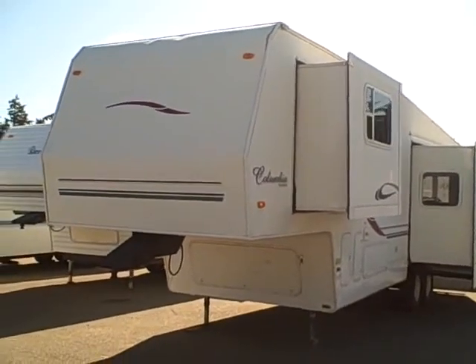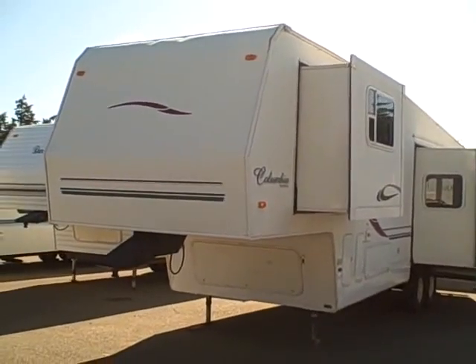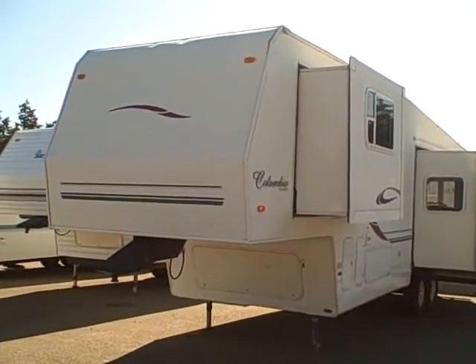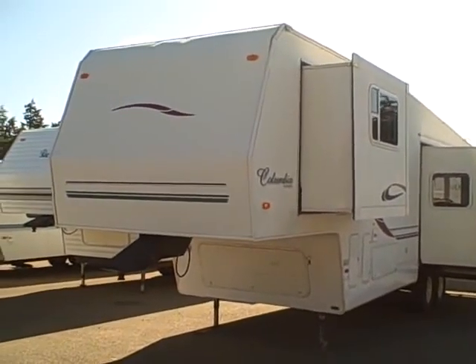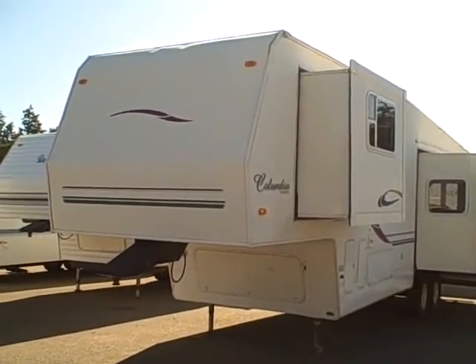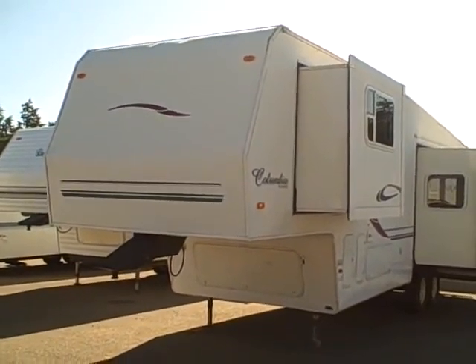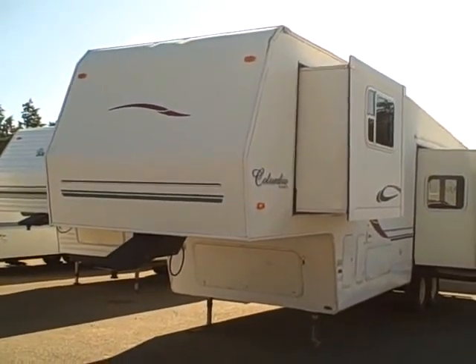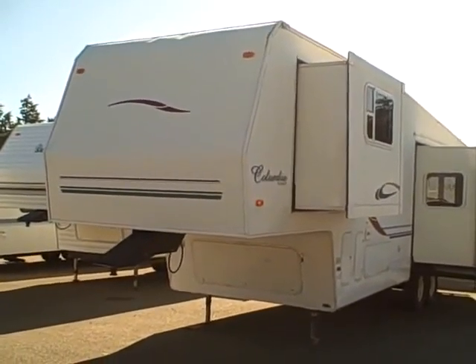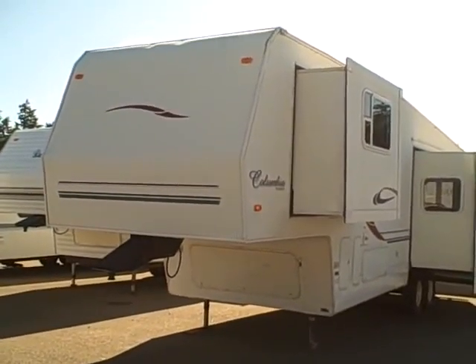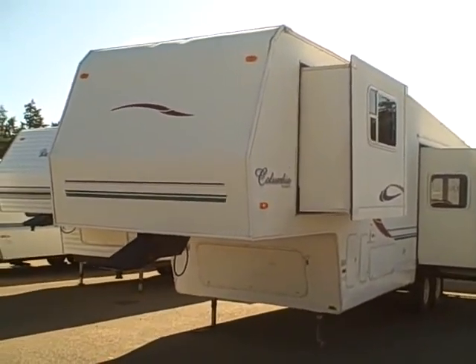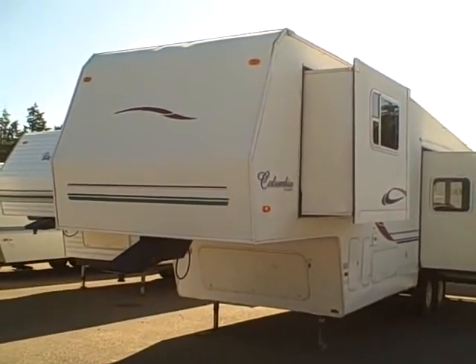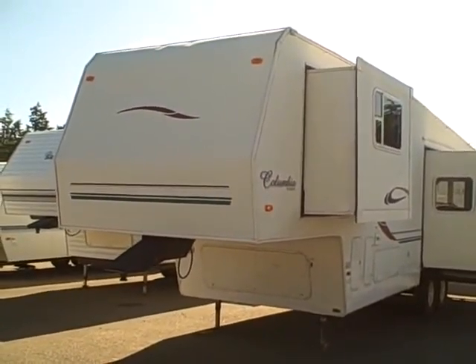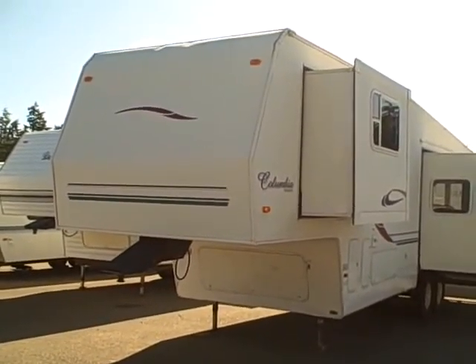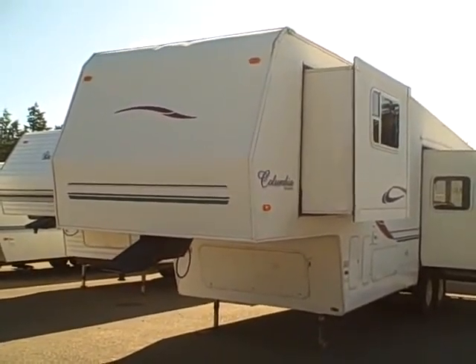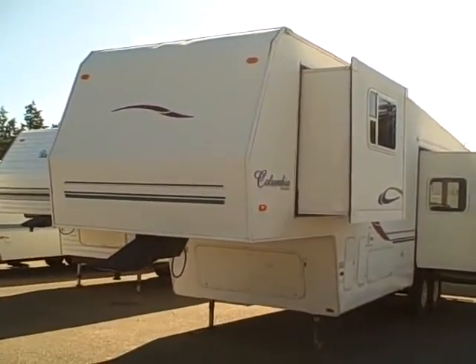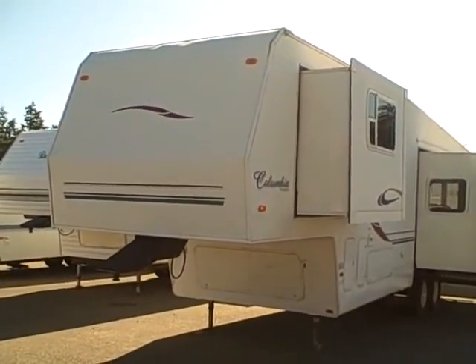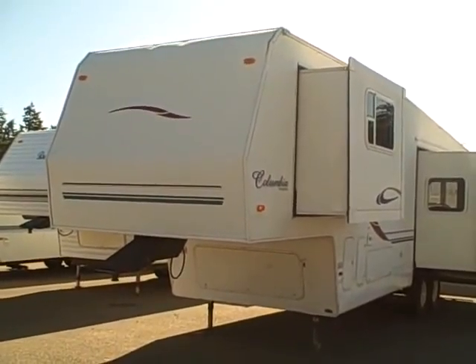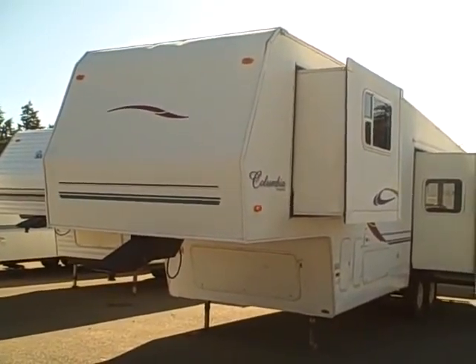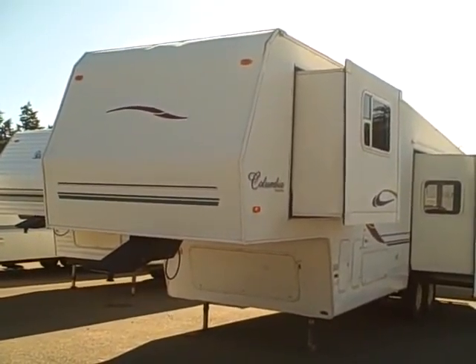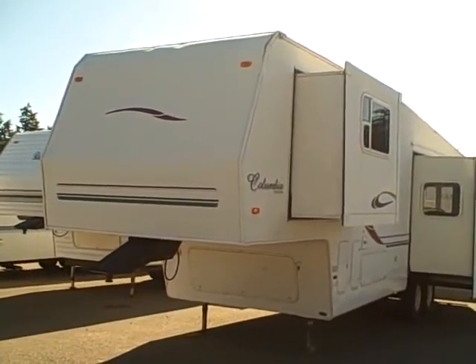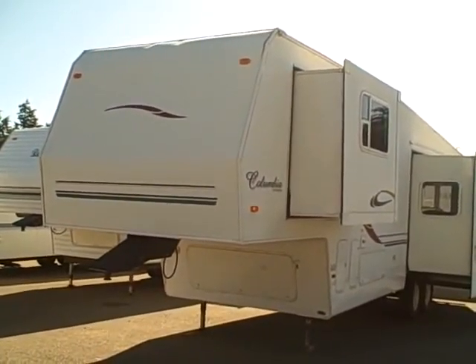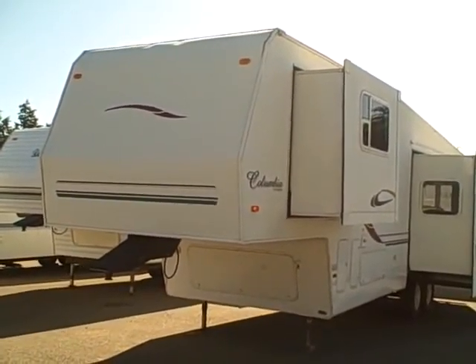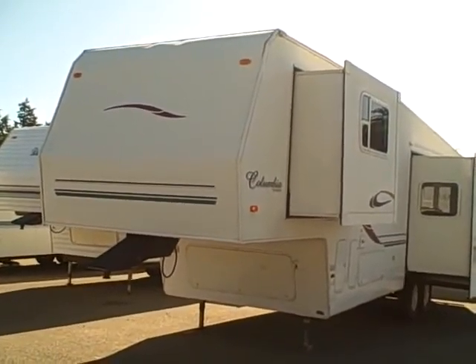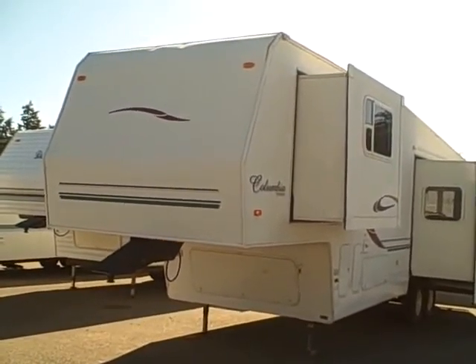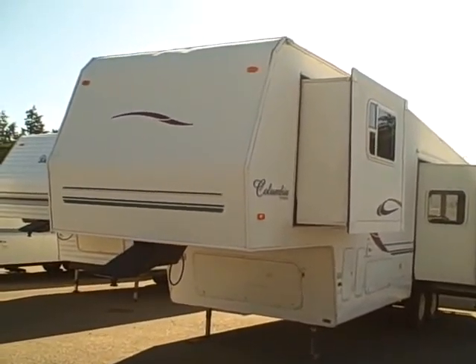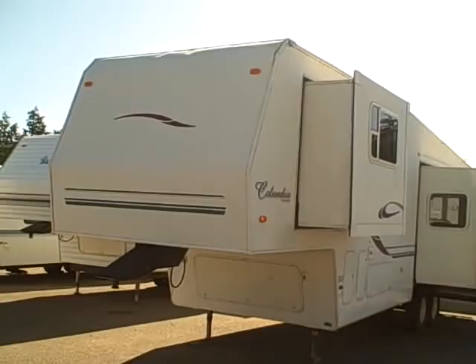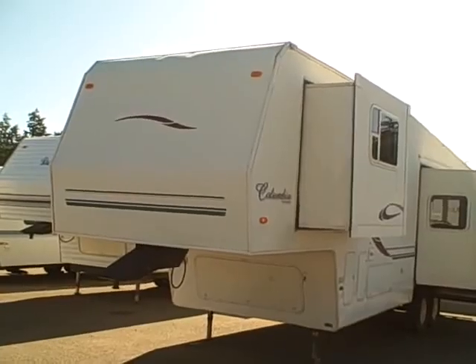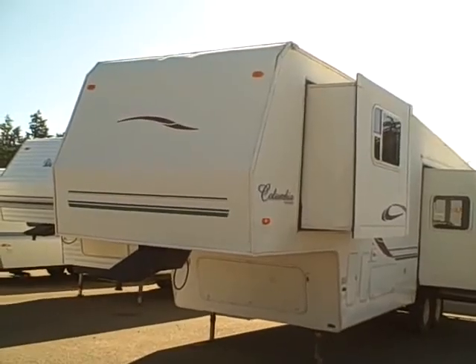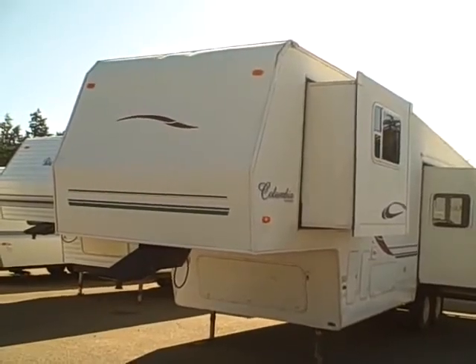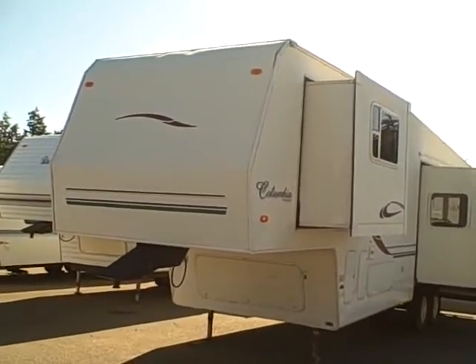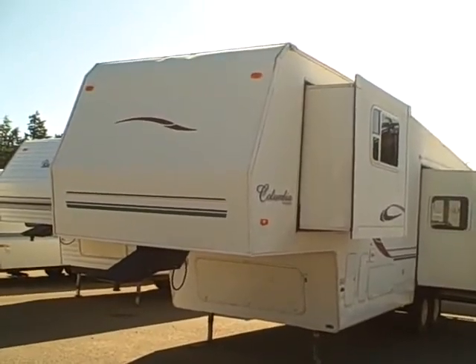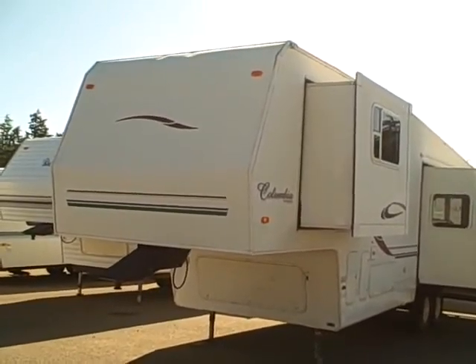Hi, this is Bob with Gibbs RV, and today we're looking at a 2001 Columbia fifth wheel by Keystone.